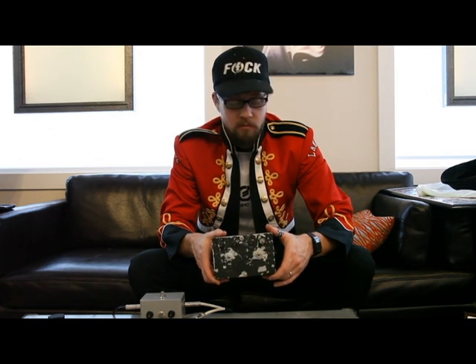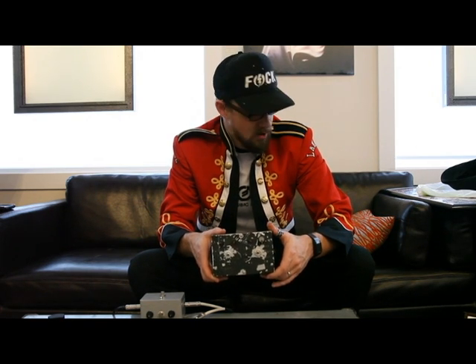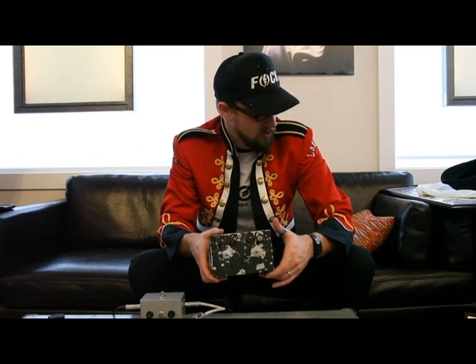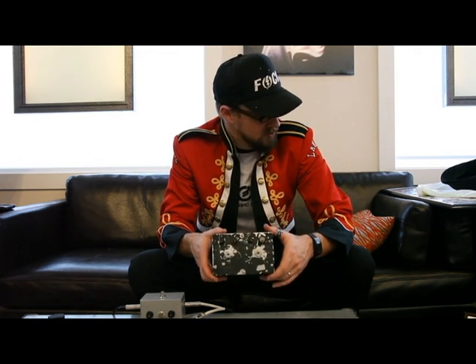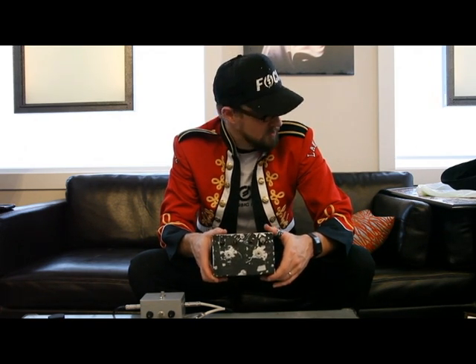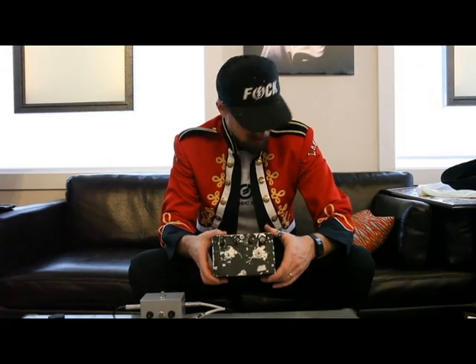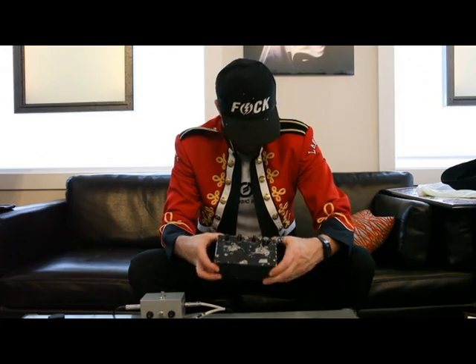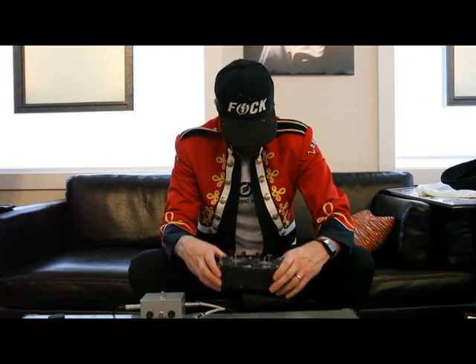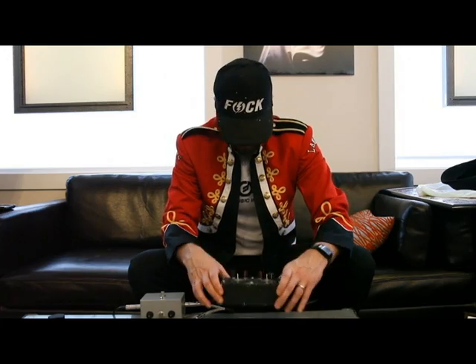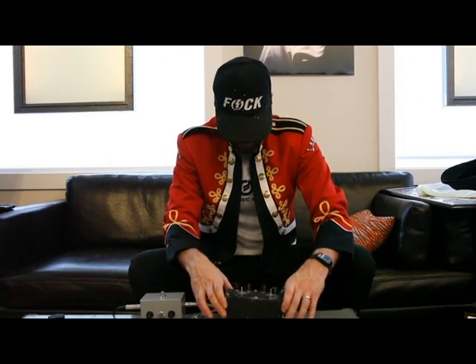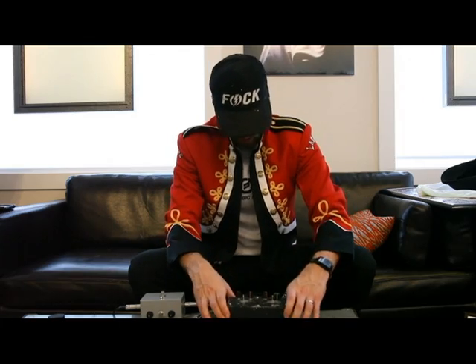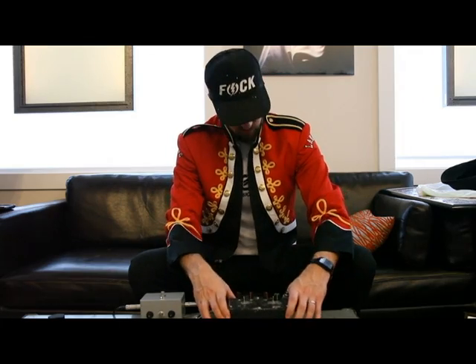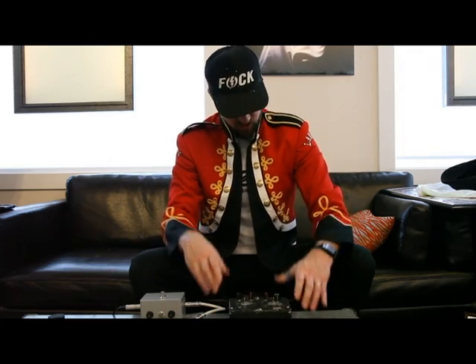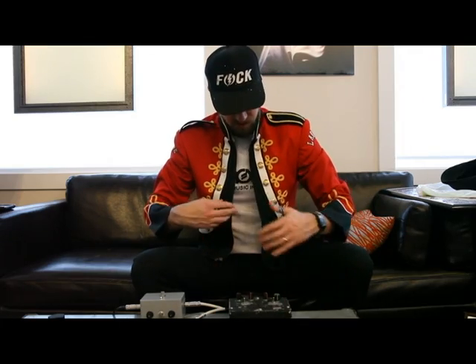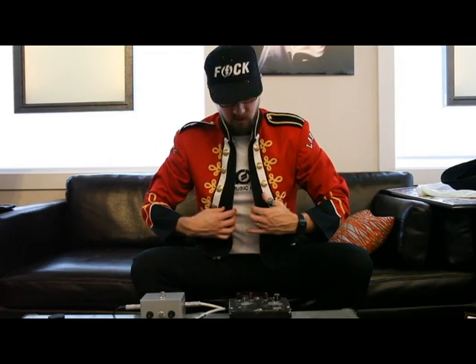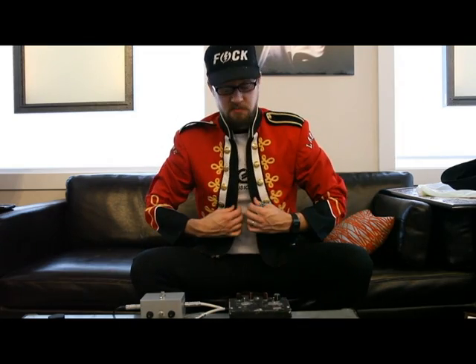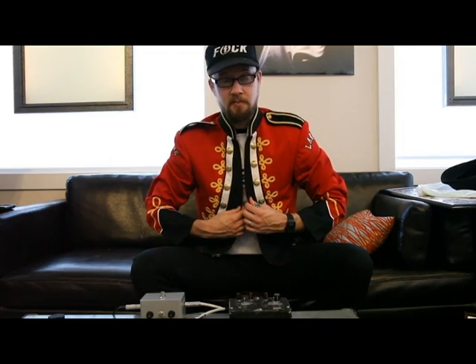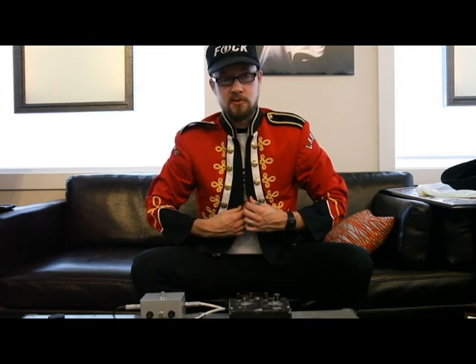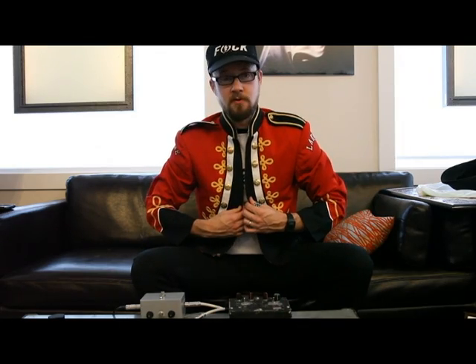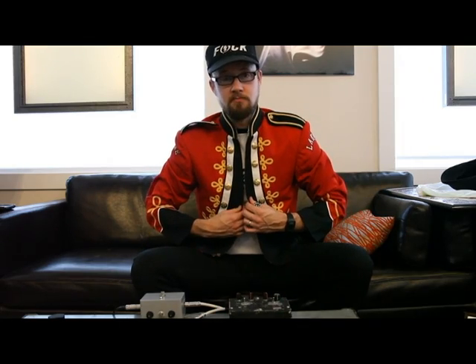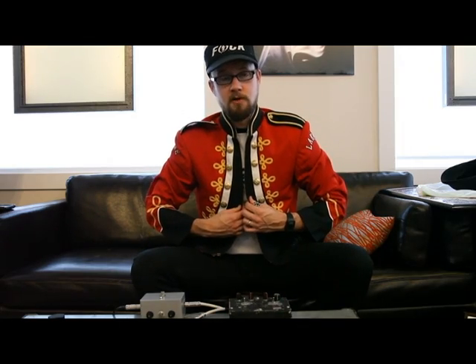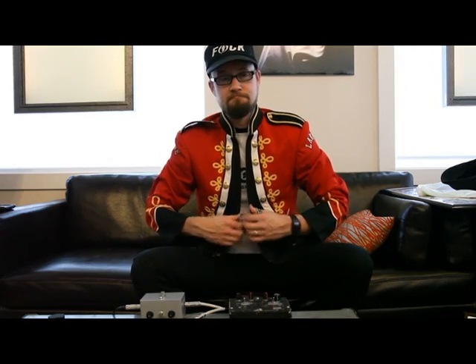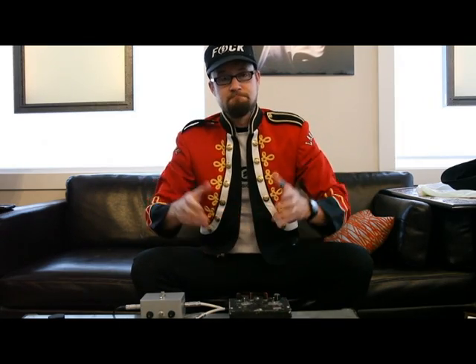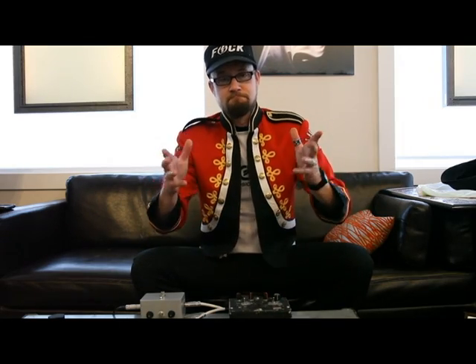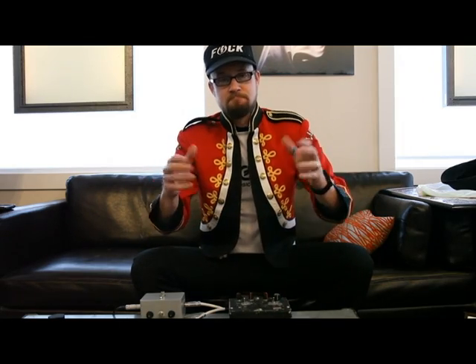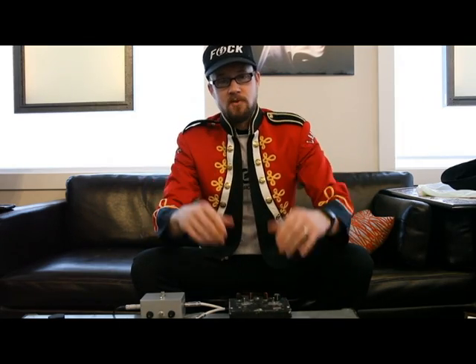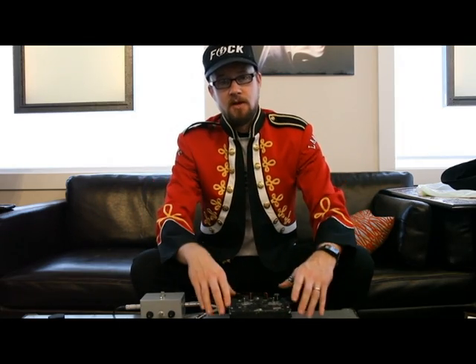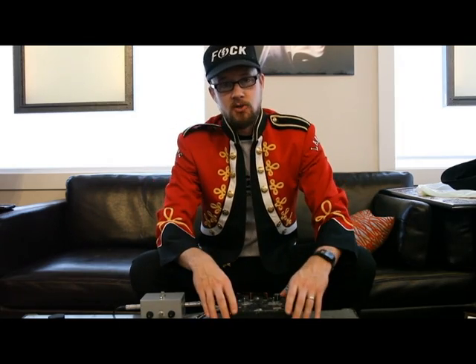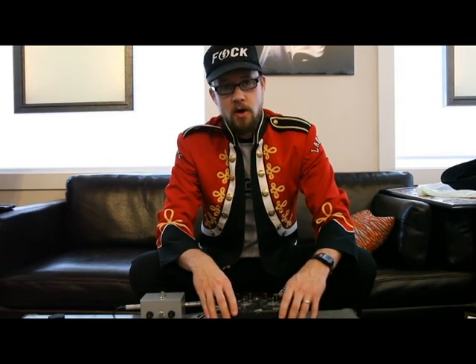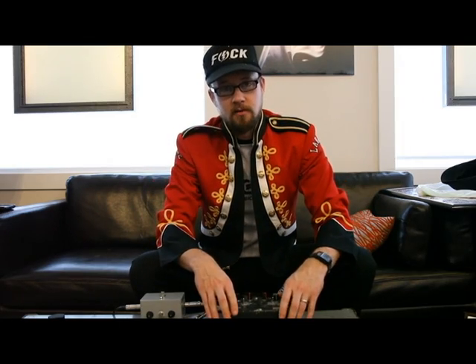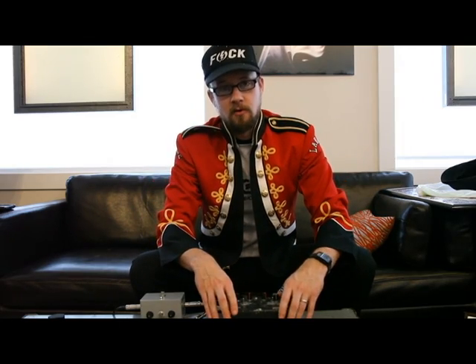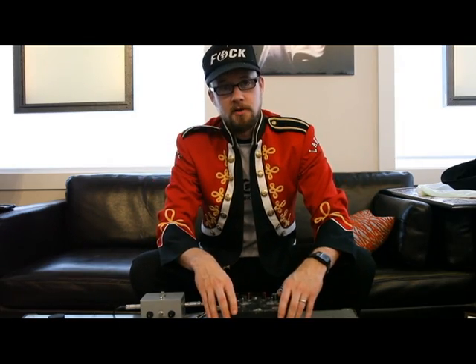Merry Christmas, and this is my Sgt. Pepper's tribute. Enjoy, go crazy.